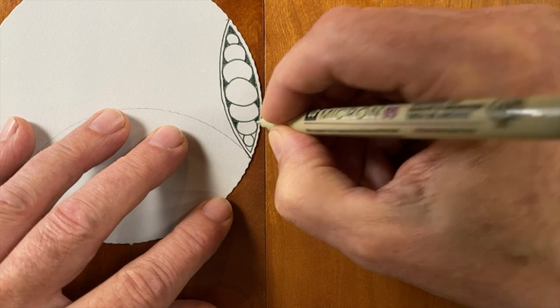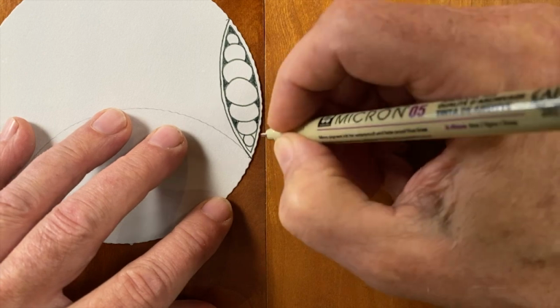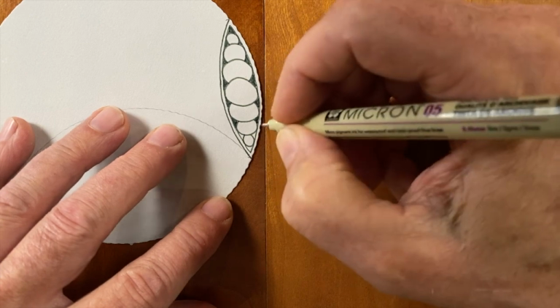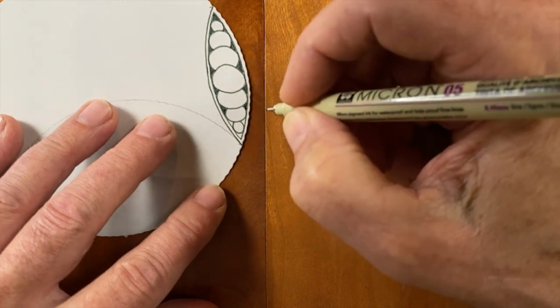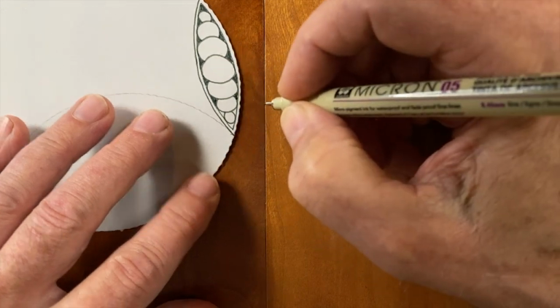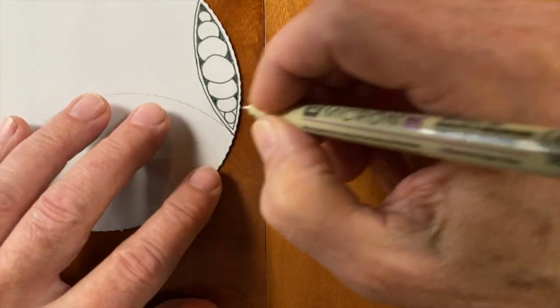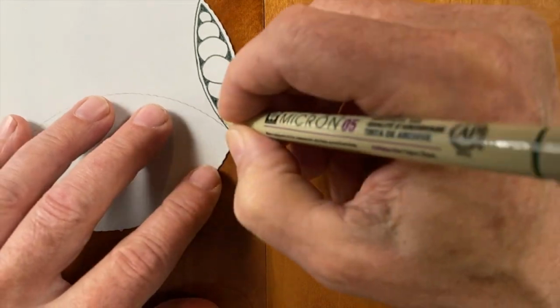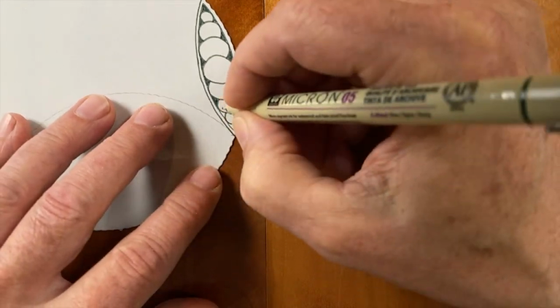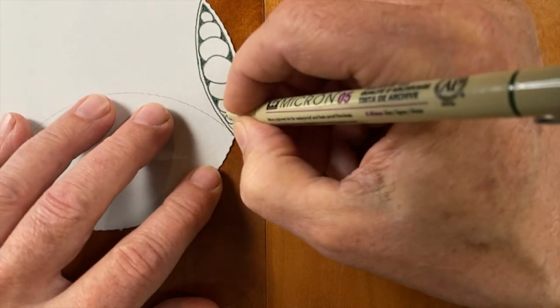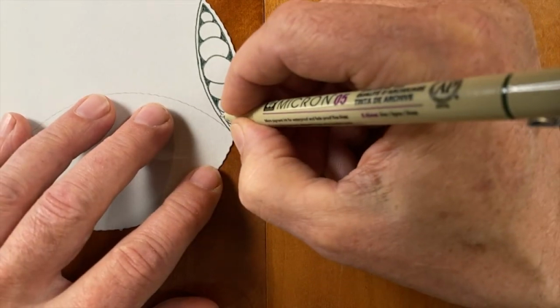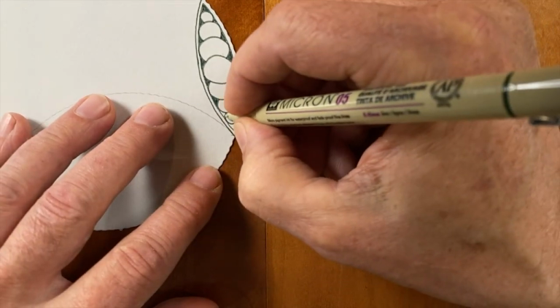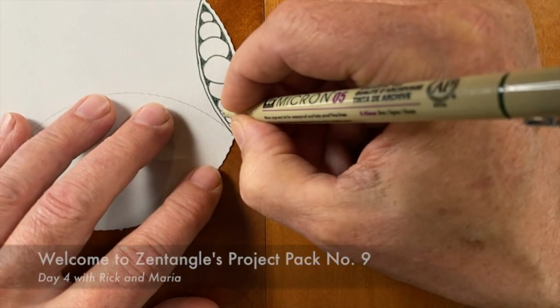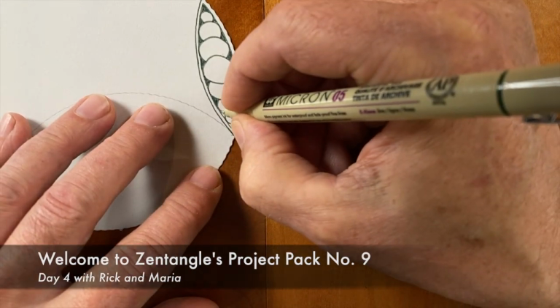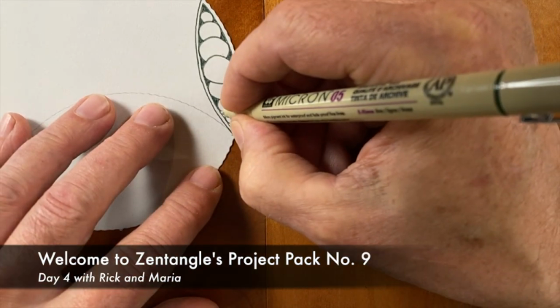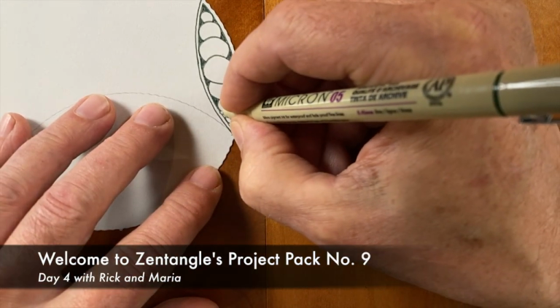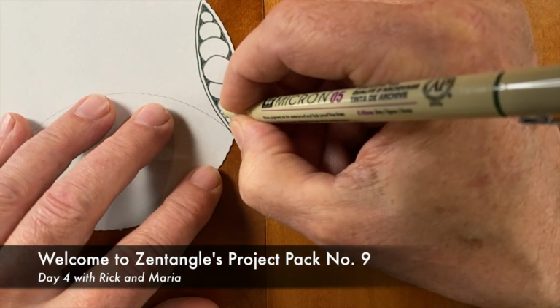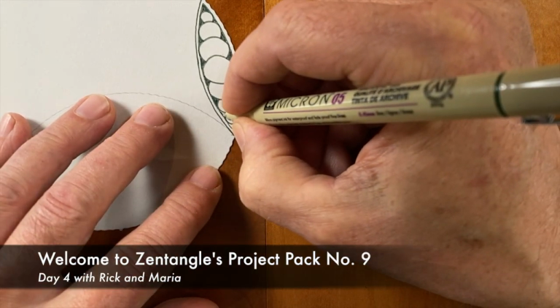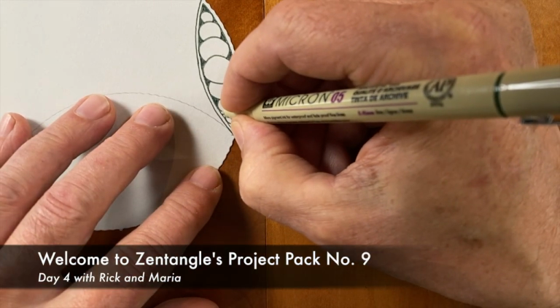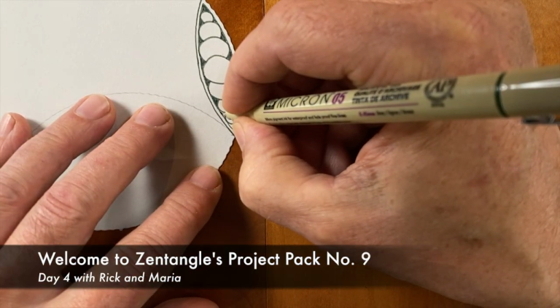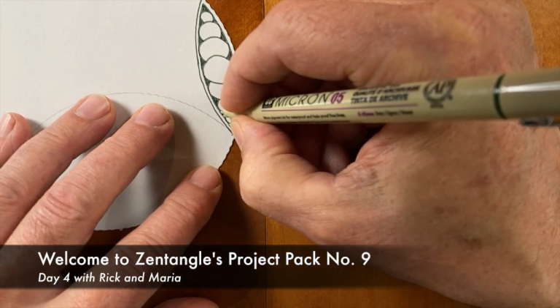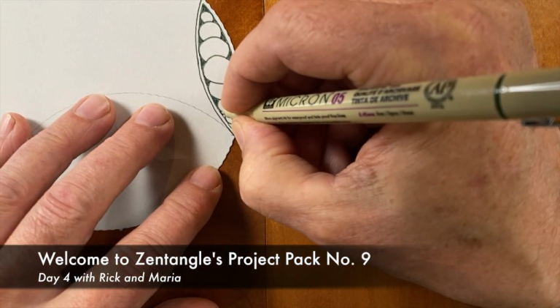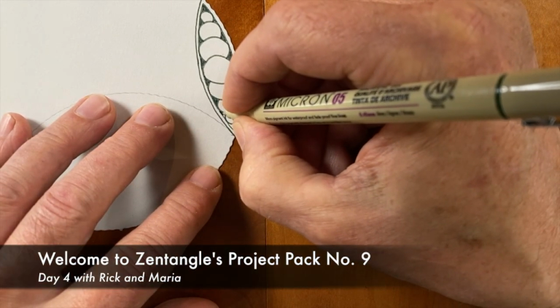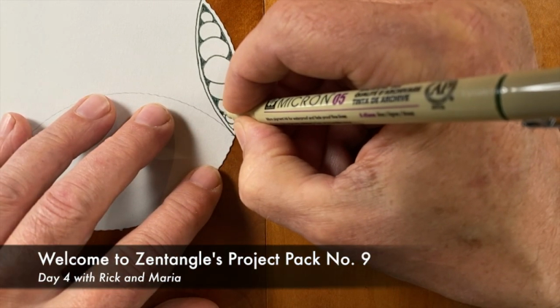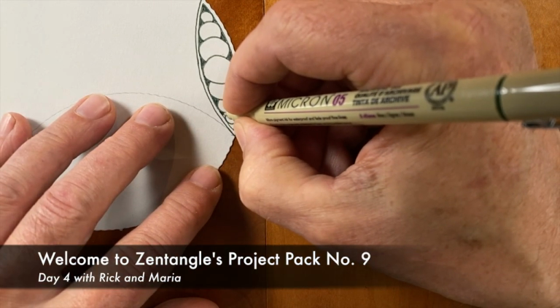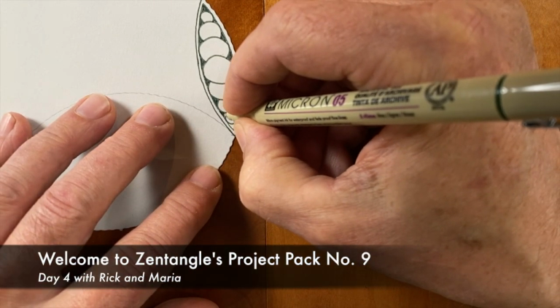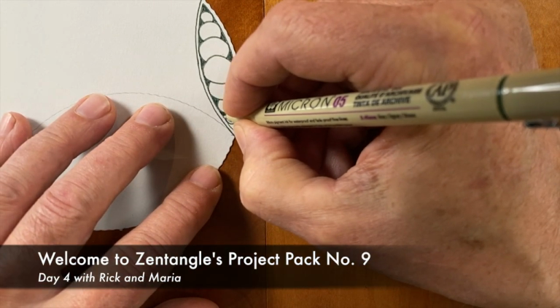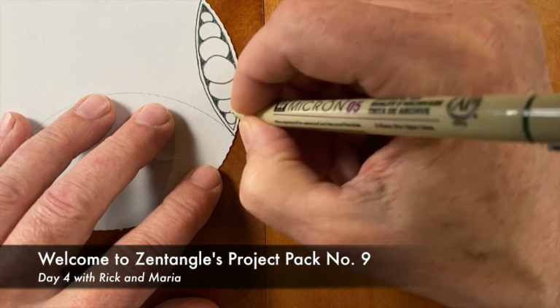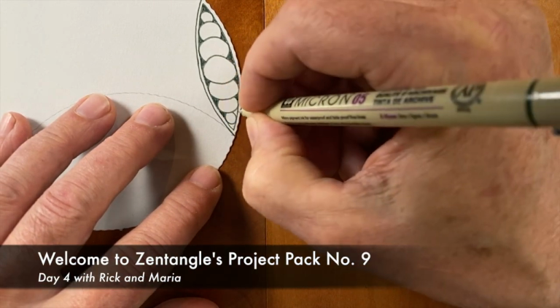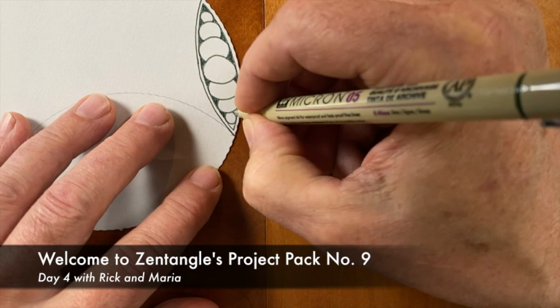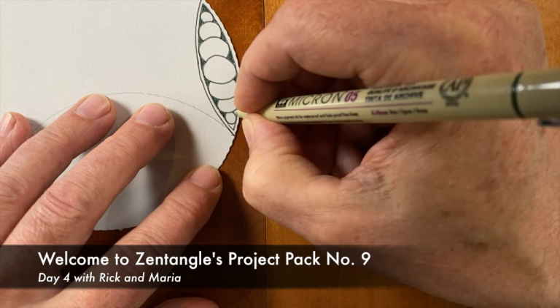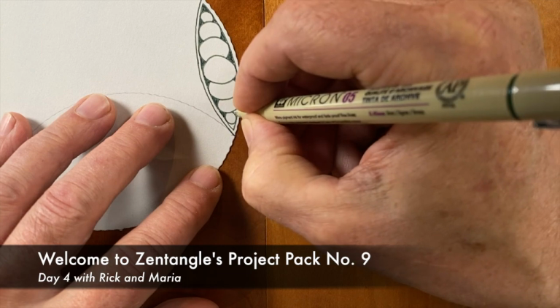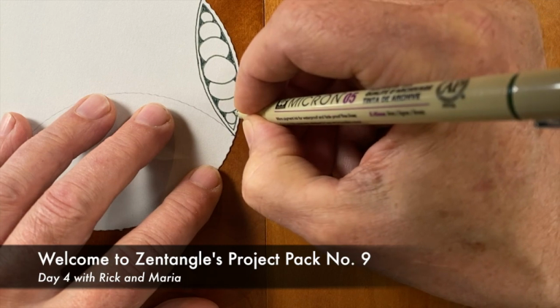Welcome to project pack number 9. My name is Rick, and I'm Maria.